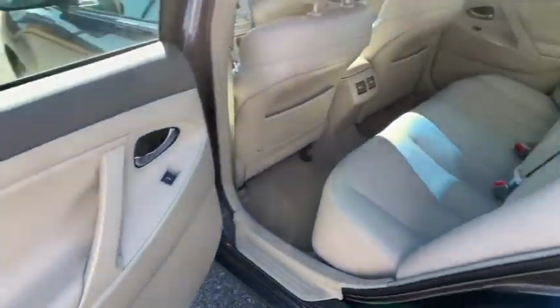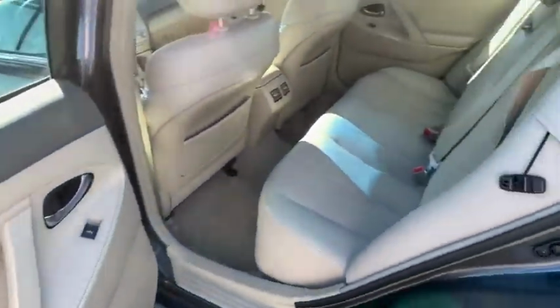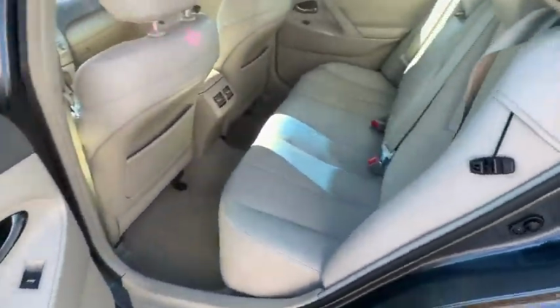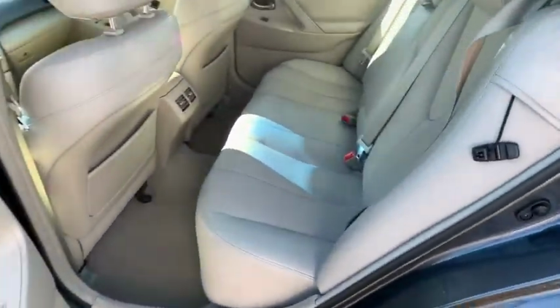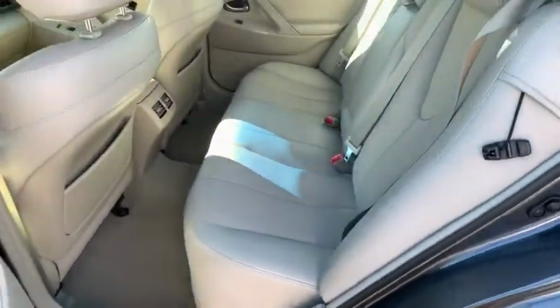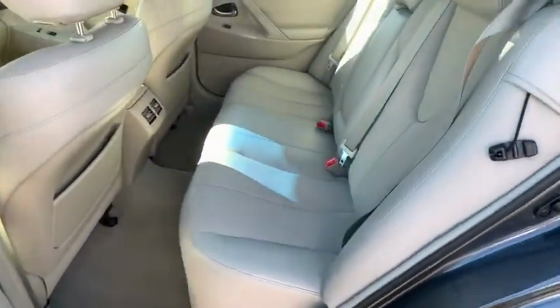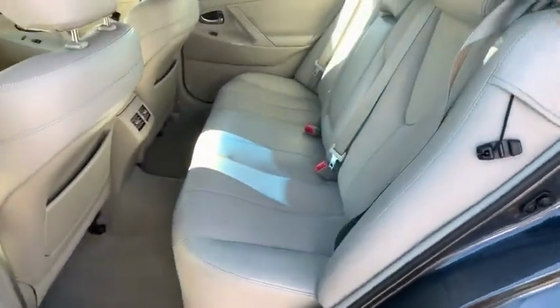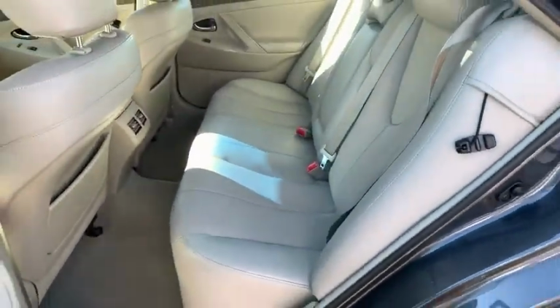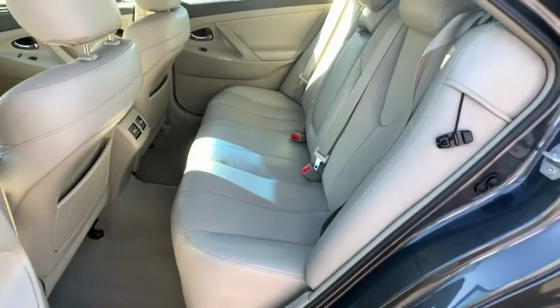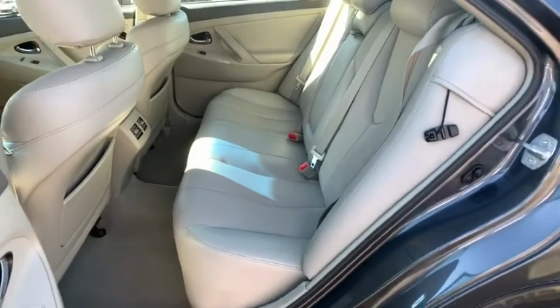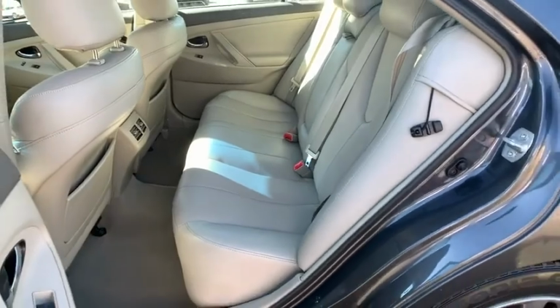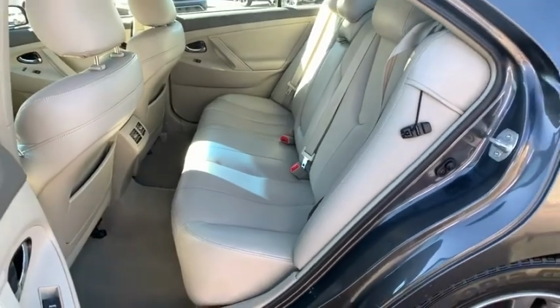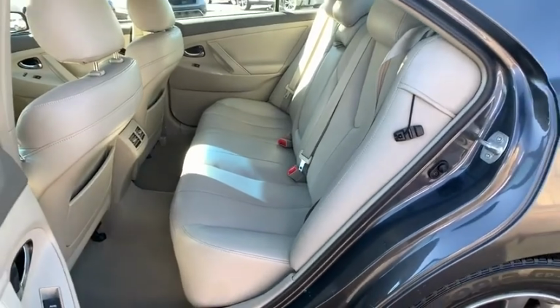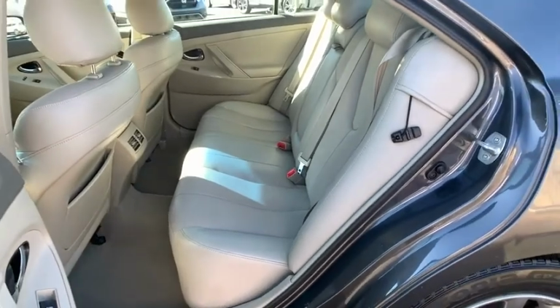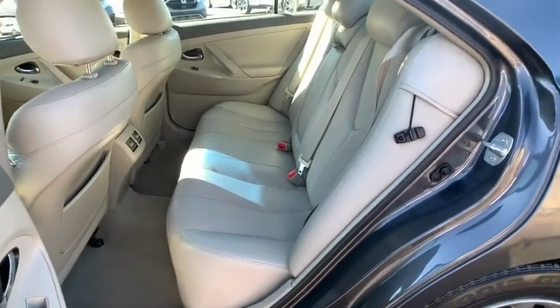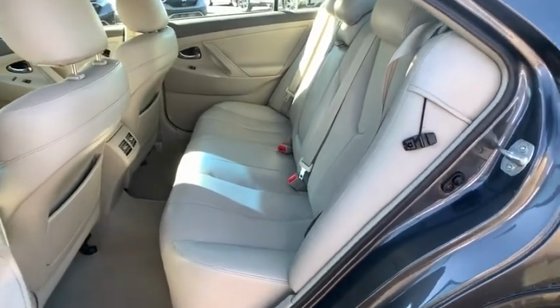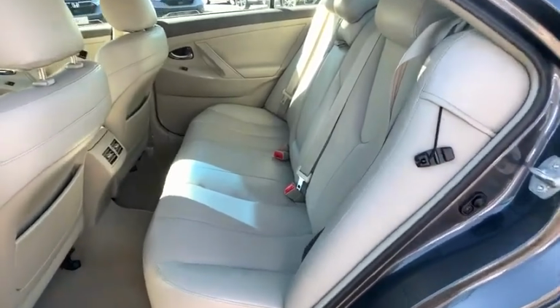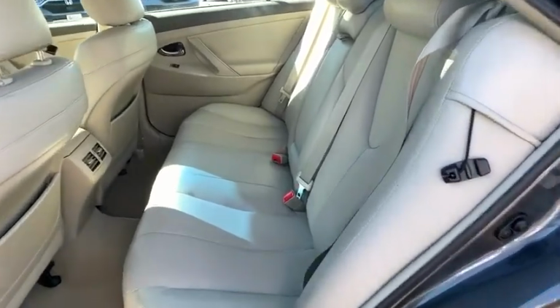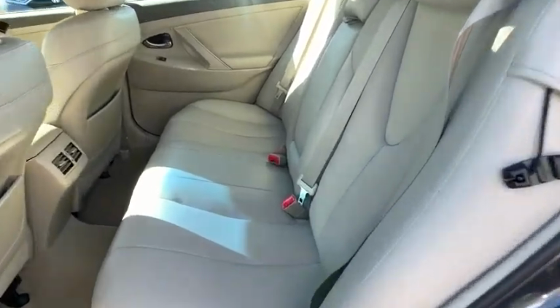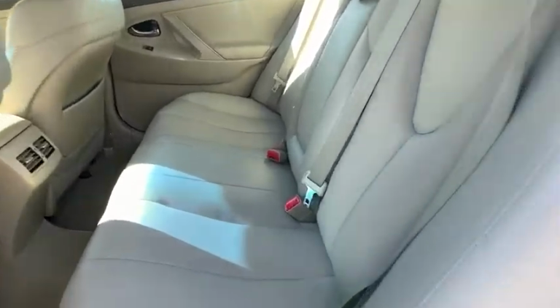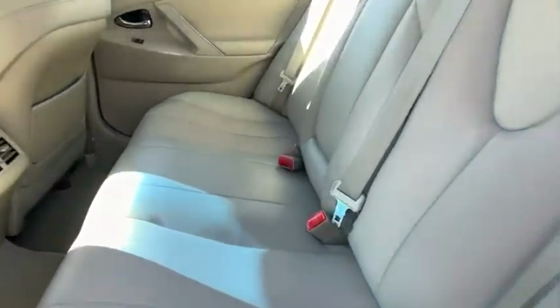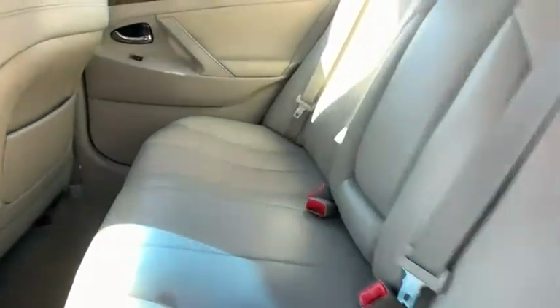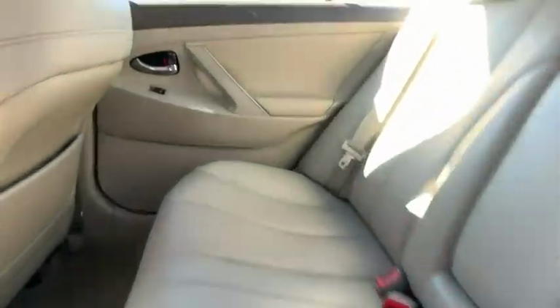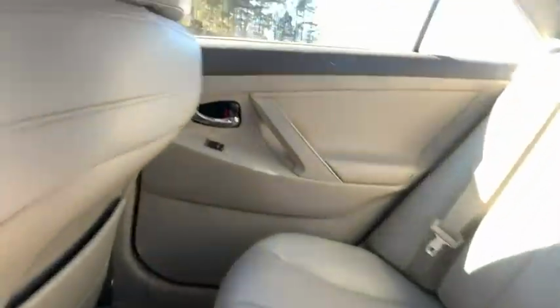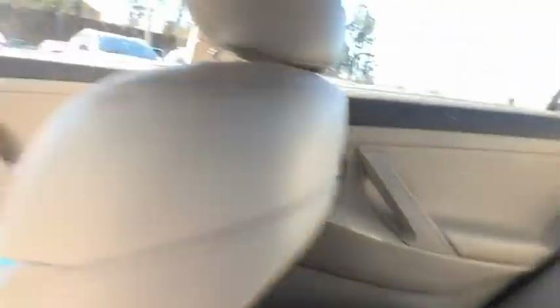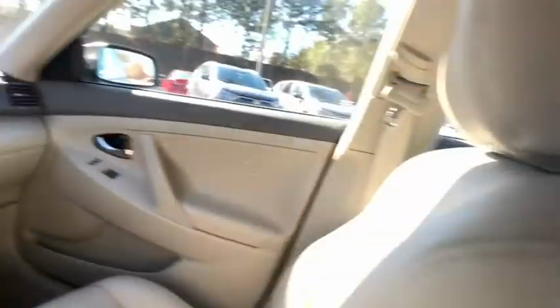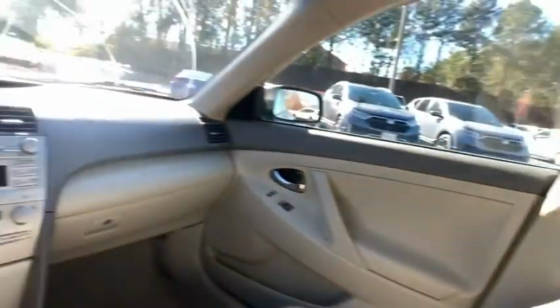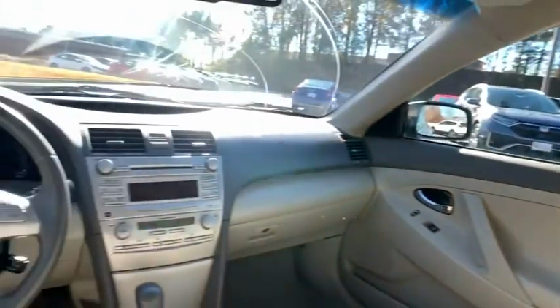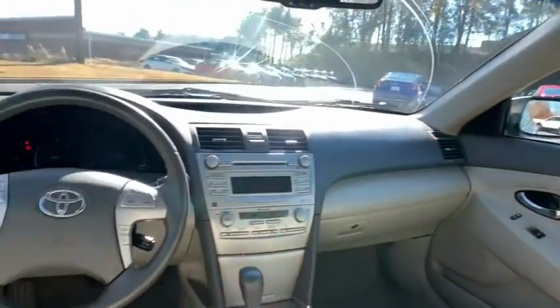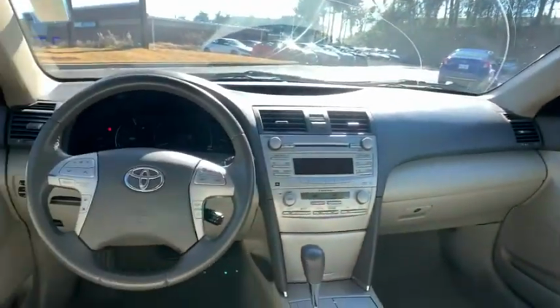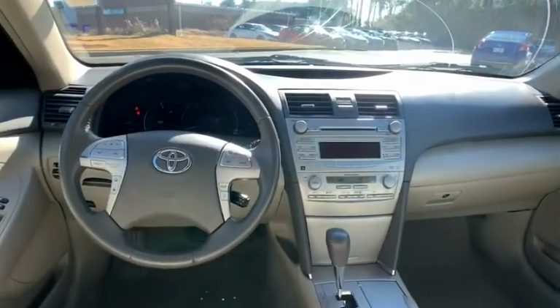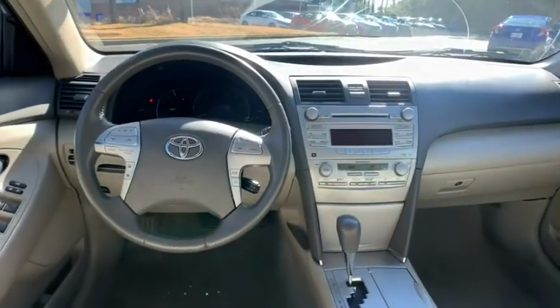Rear defrost, power door locks, power windows, trip computer, CD player, MP3 player.